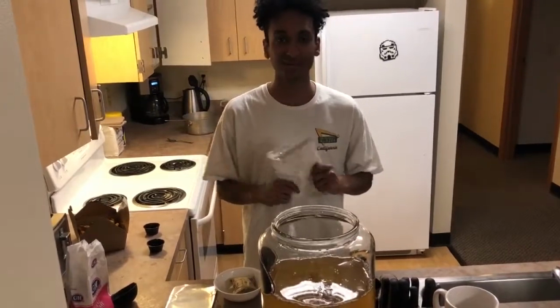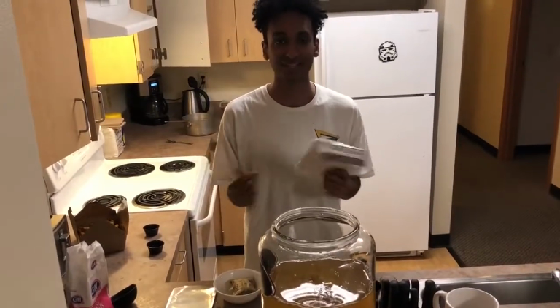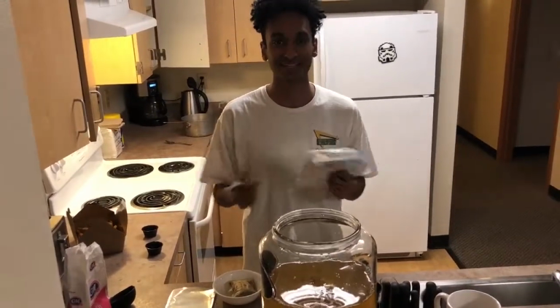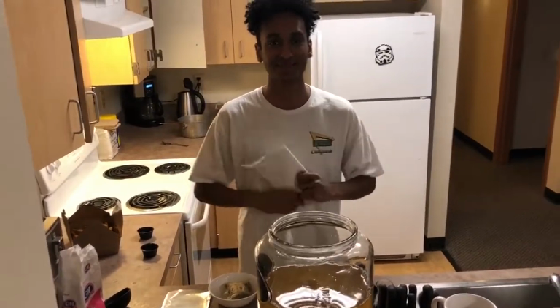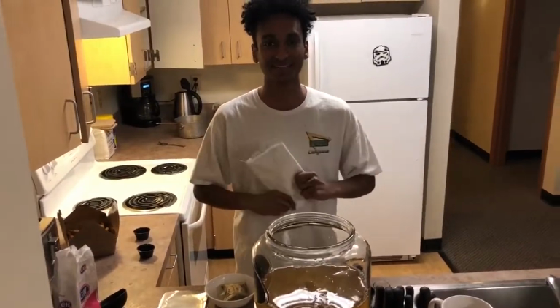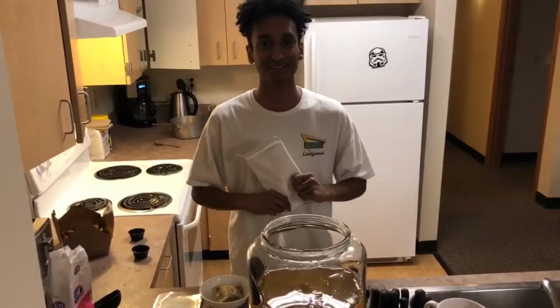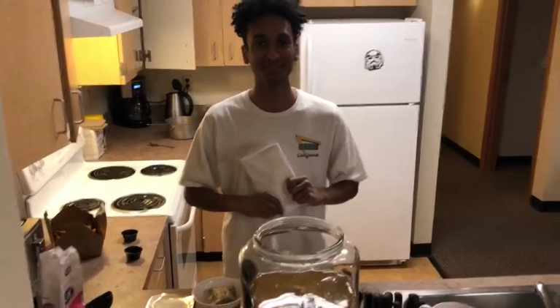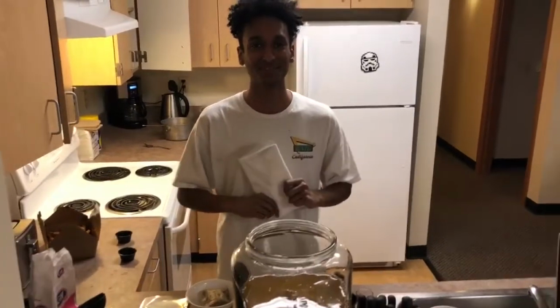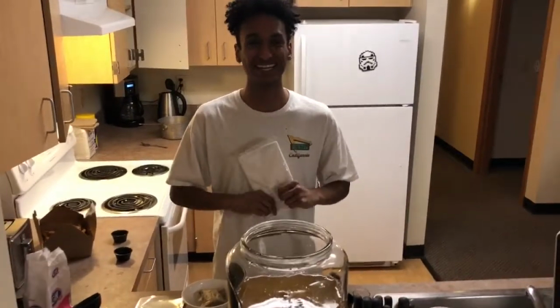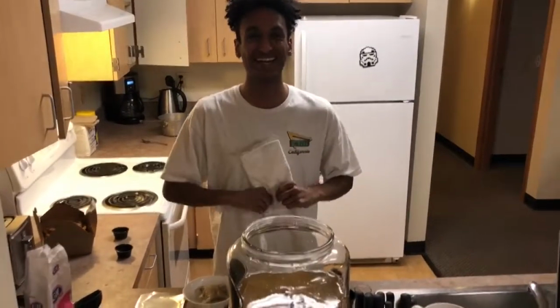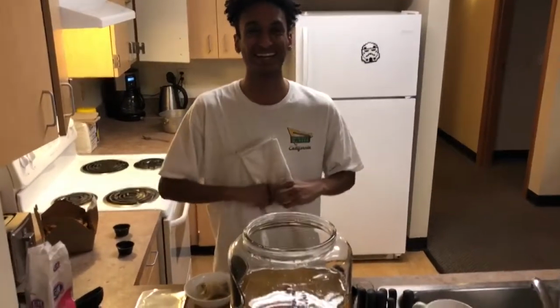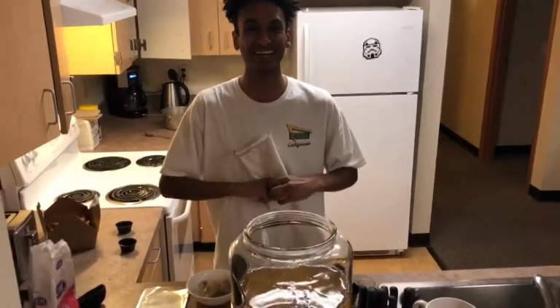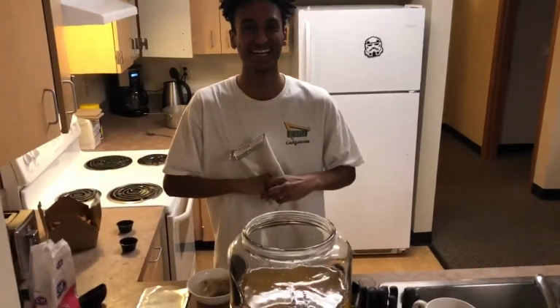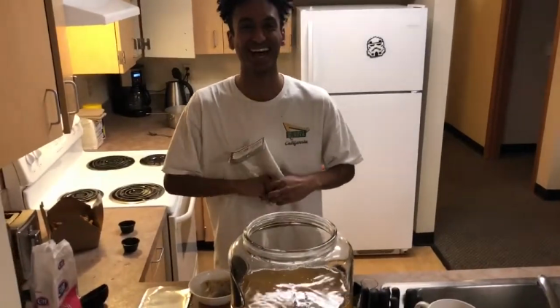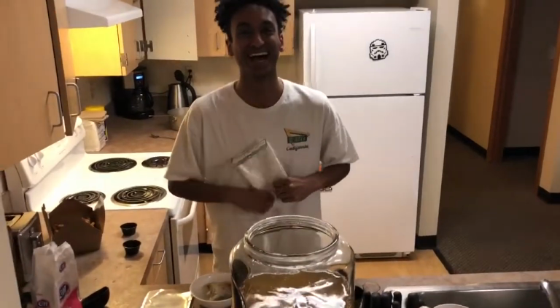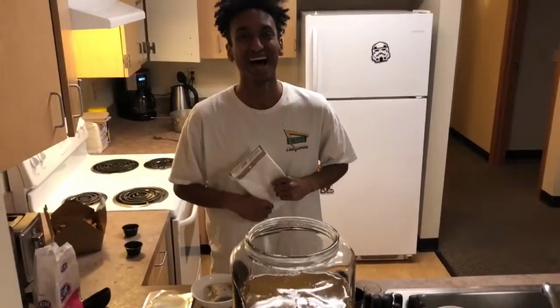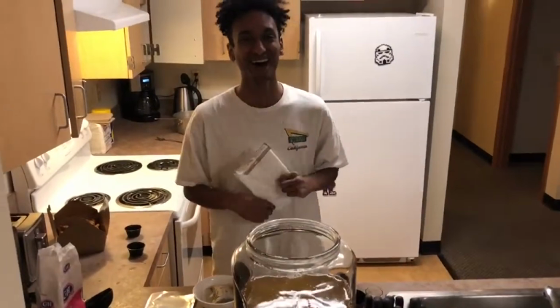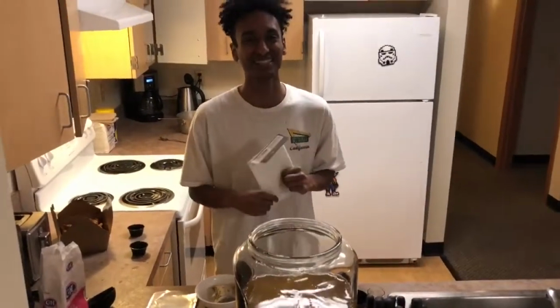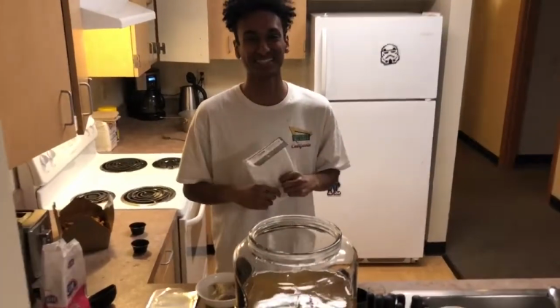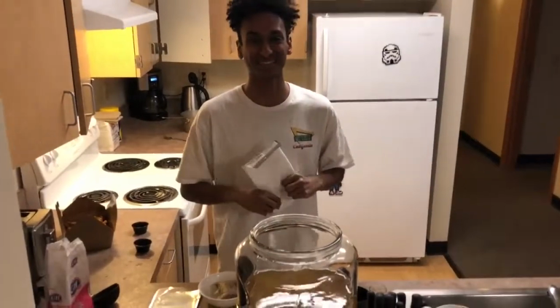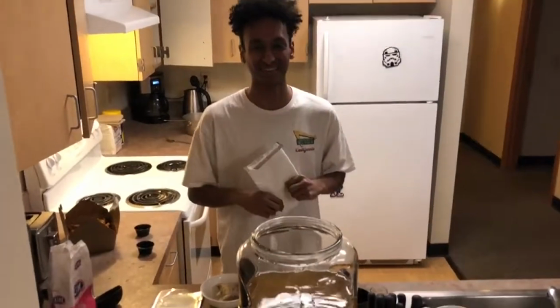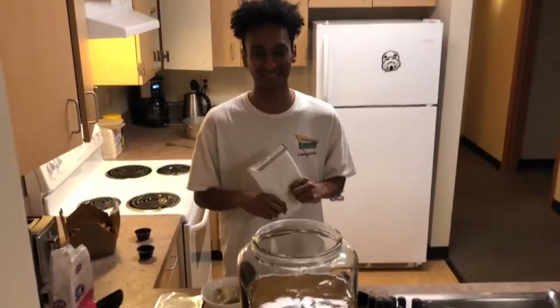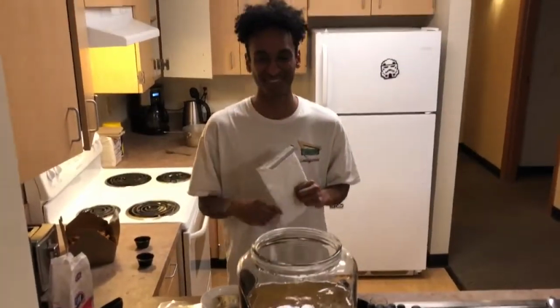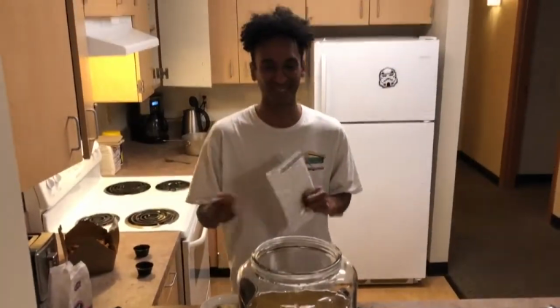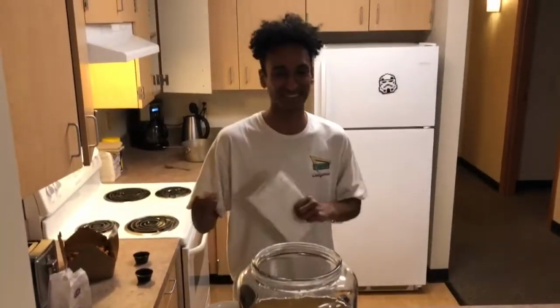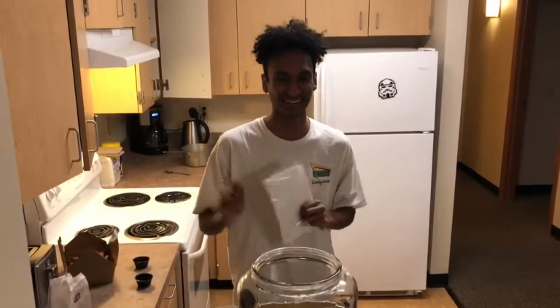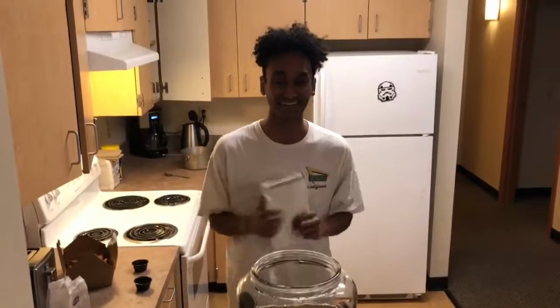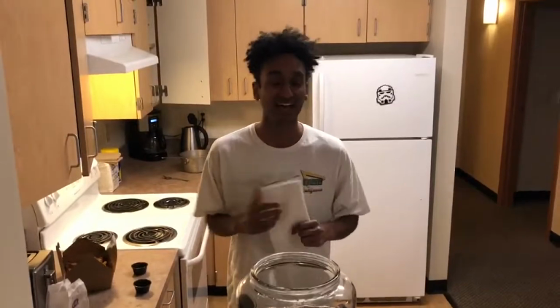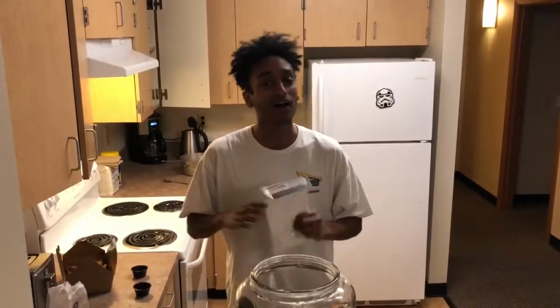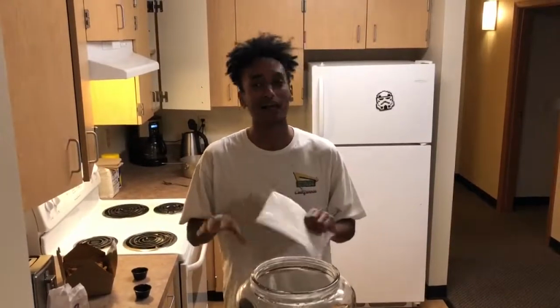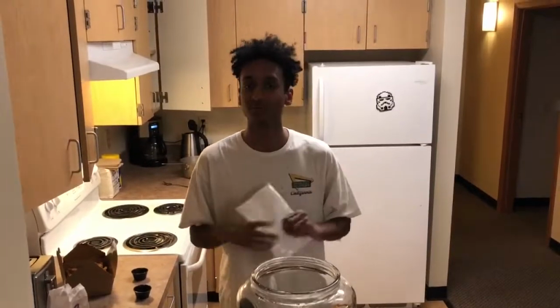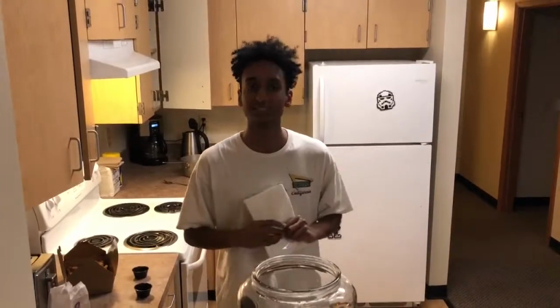I didn't realize I was making a YouTube video — I was just gonna record myself doing it. All right, anyways.